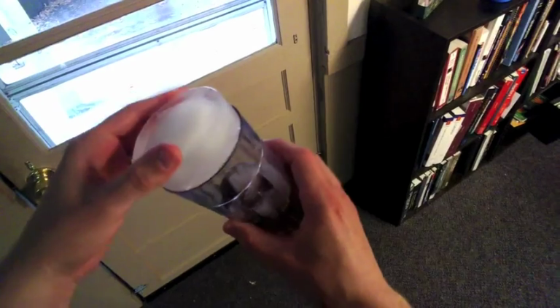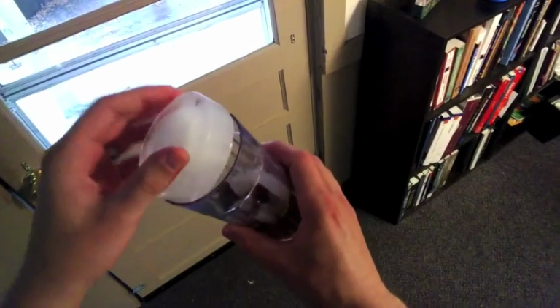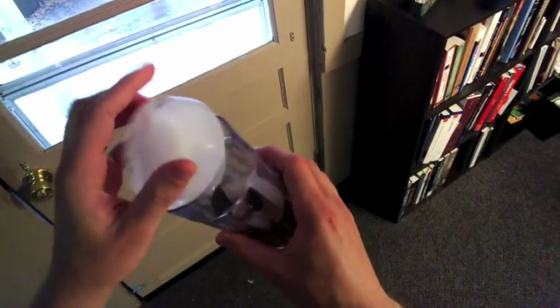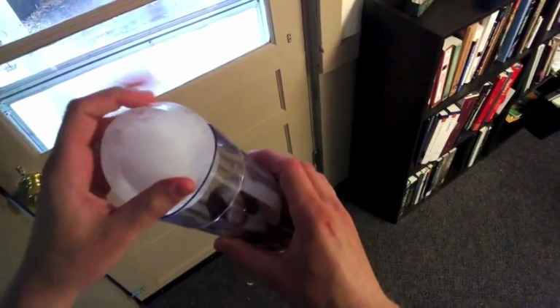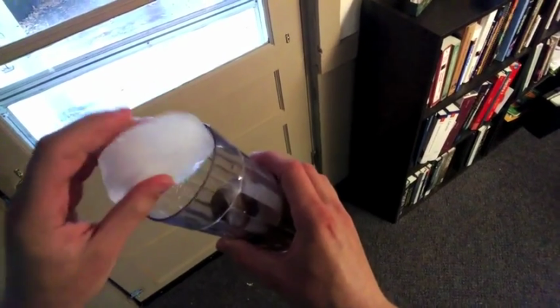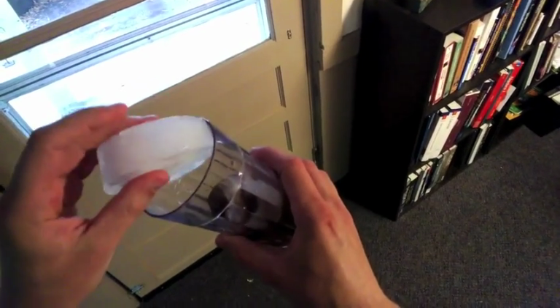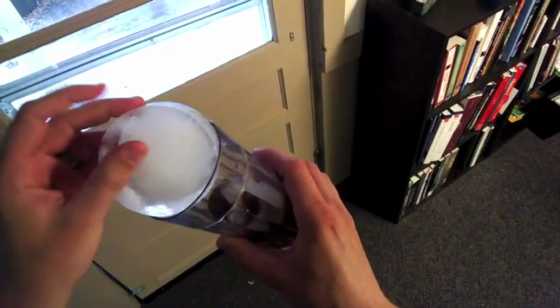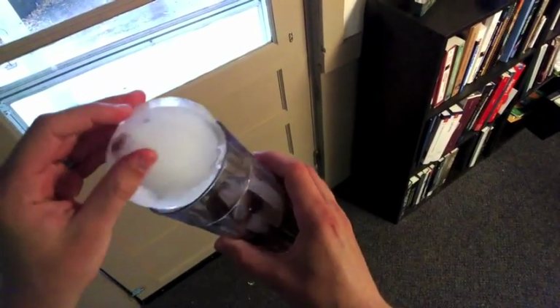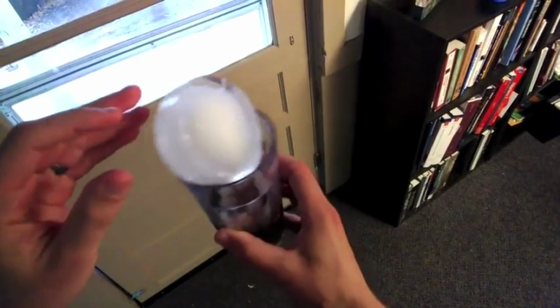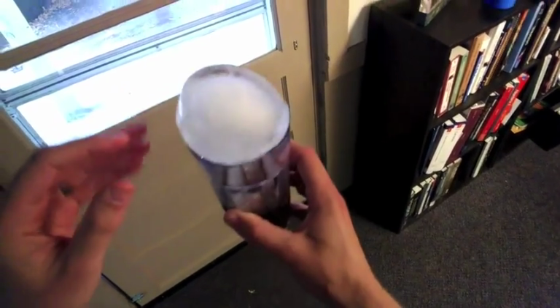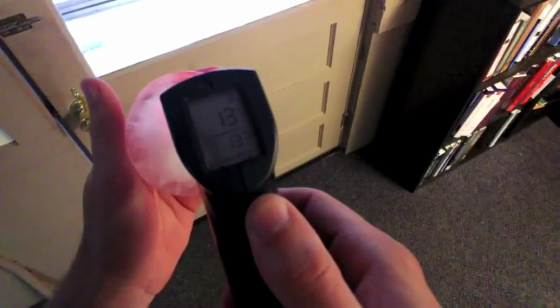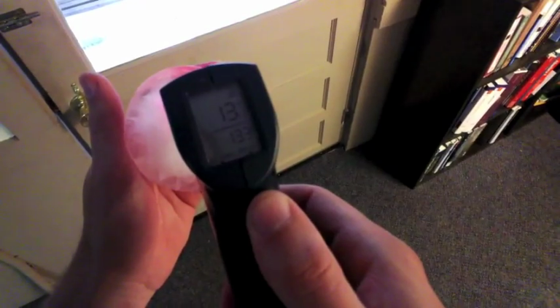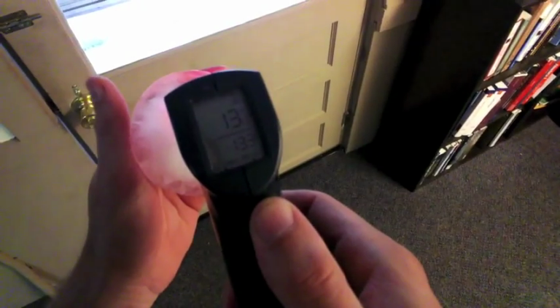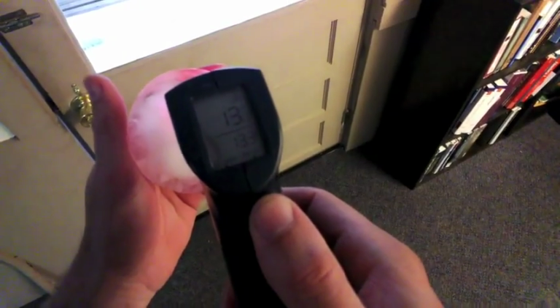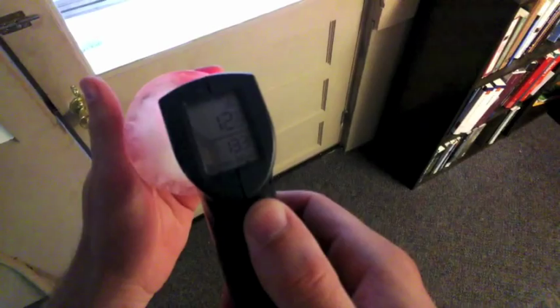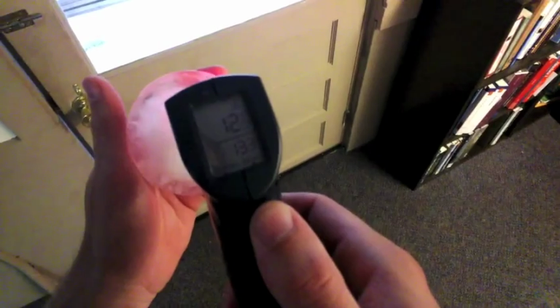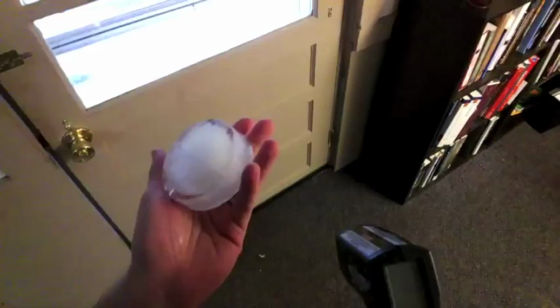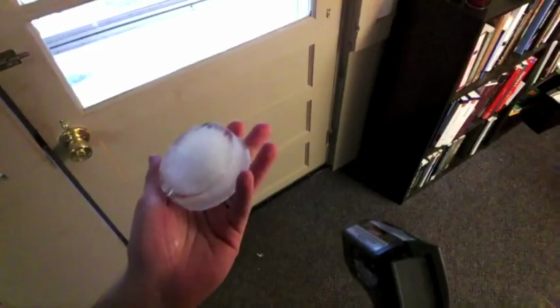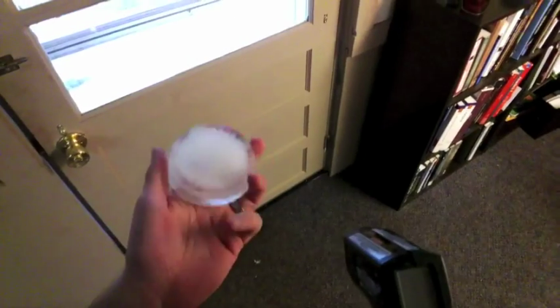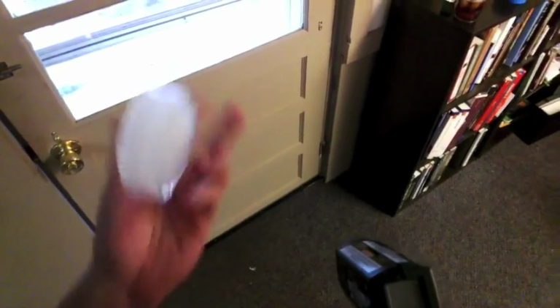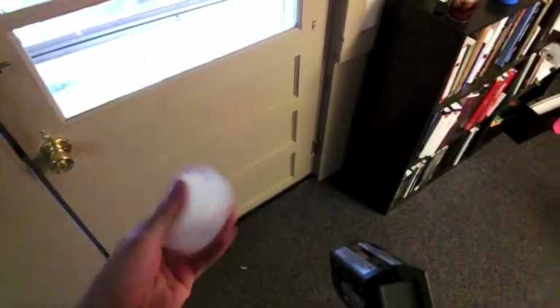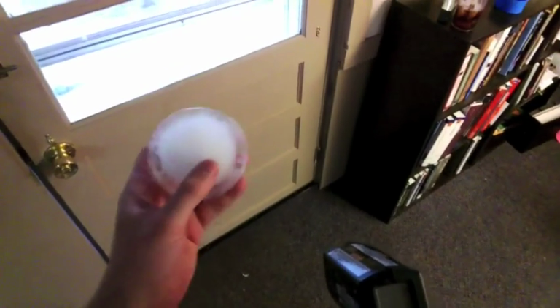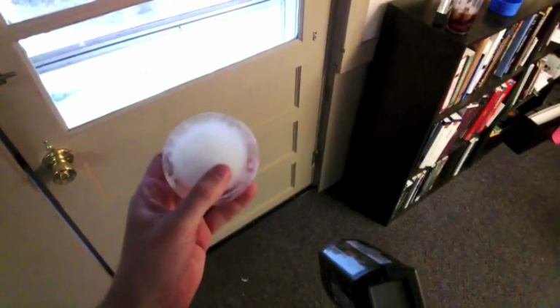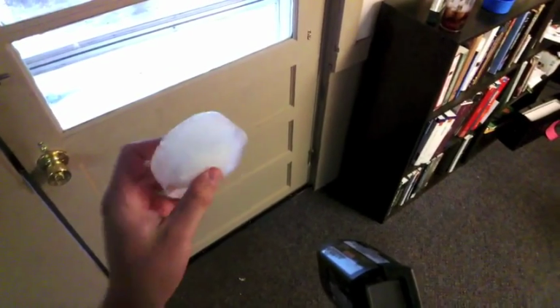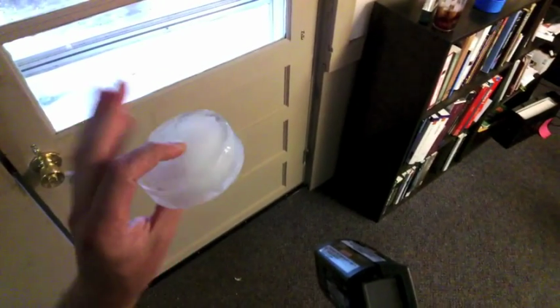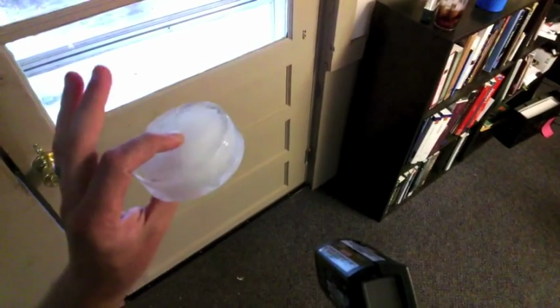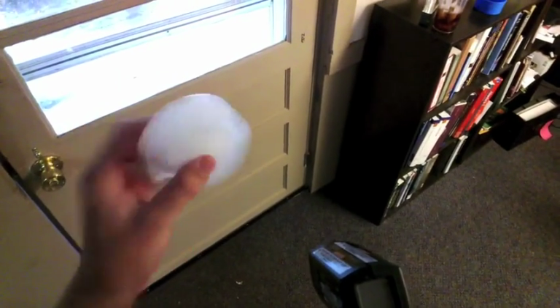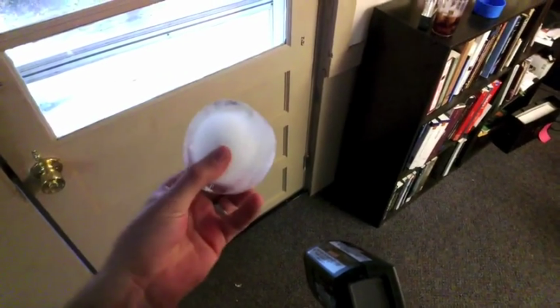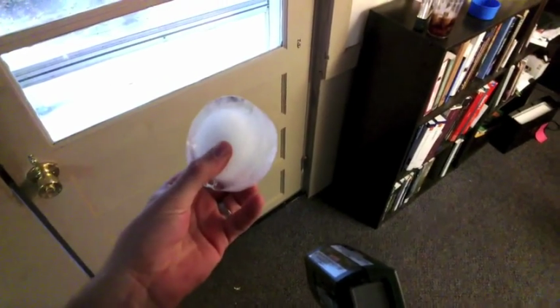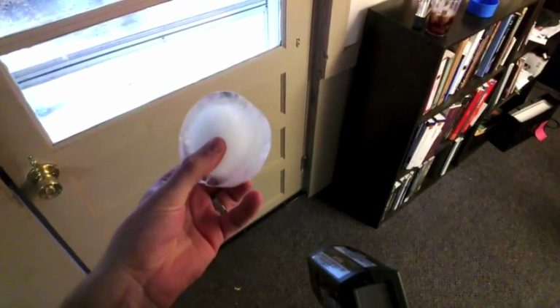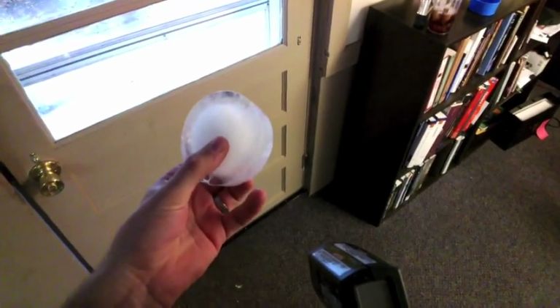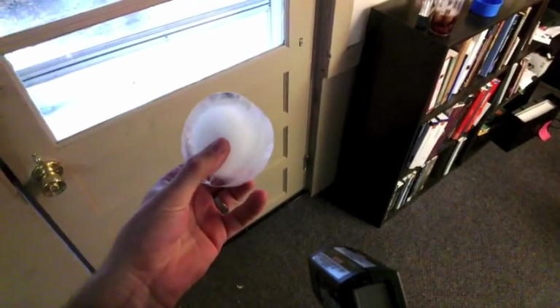I should have thought about this a little more carefully. Oh boy, it's heating up. Who knew that you could heat up ice without even melting it?